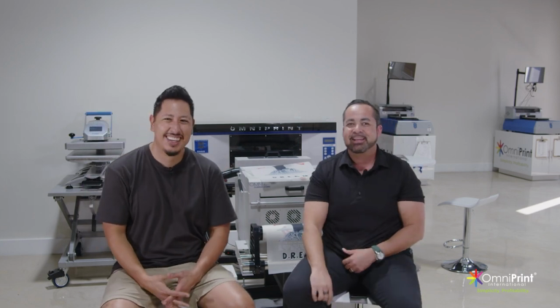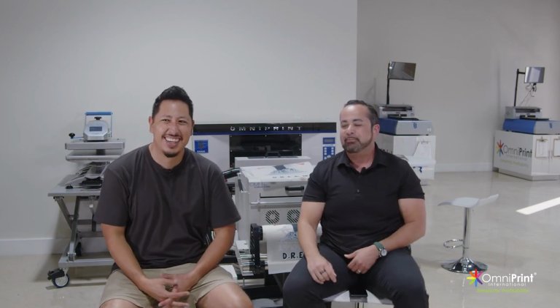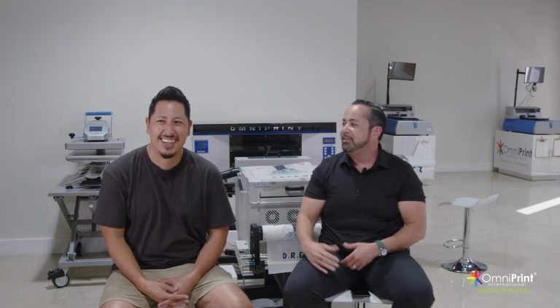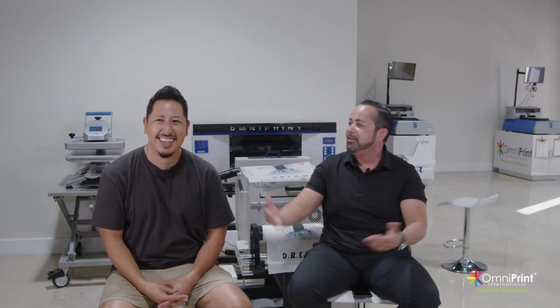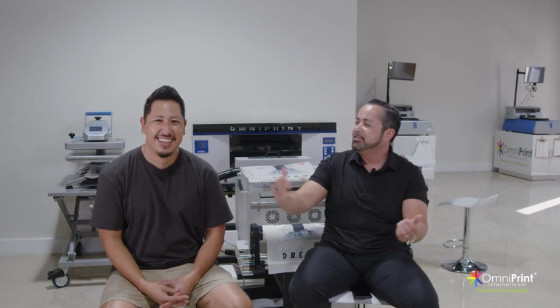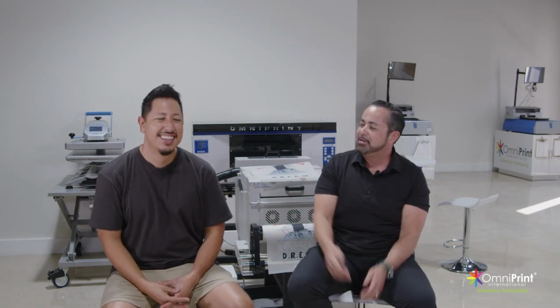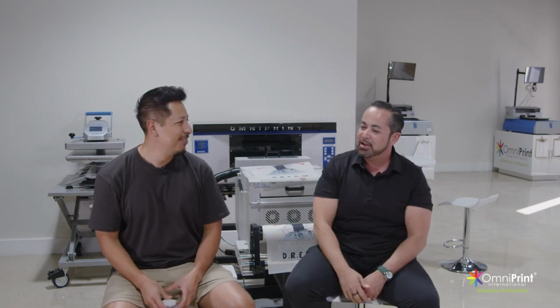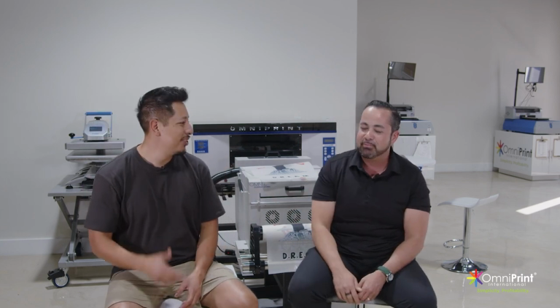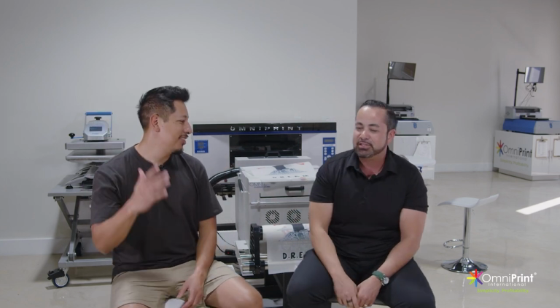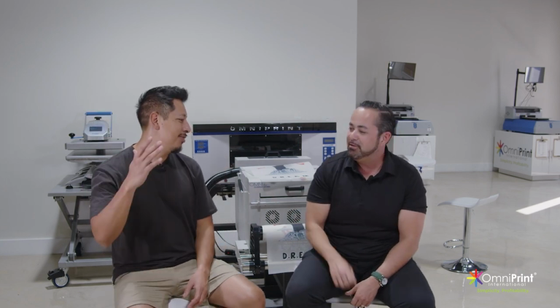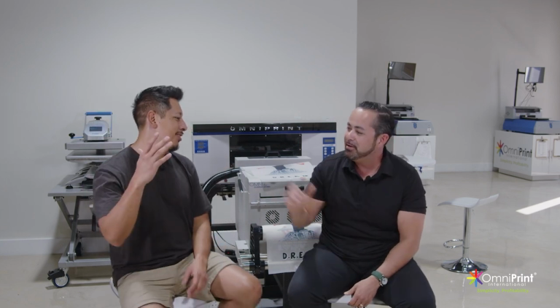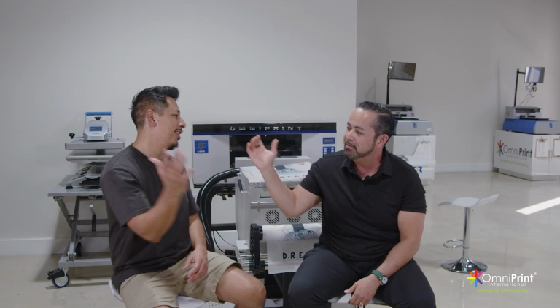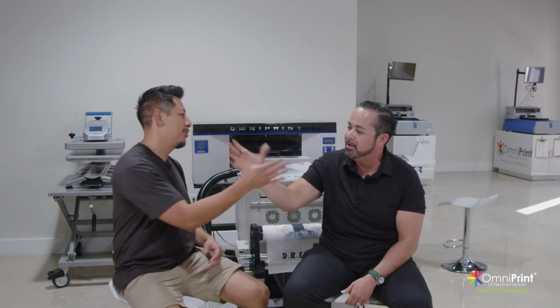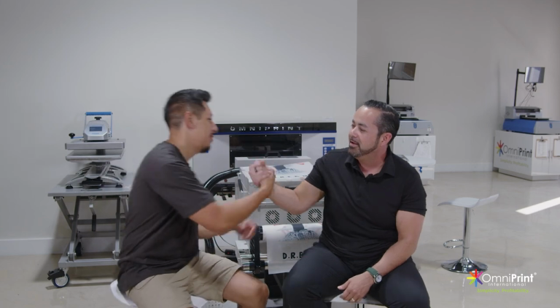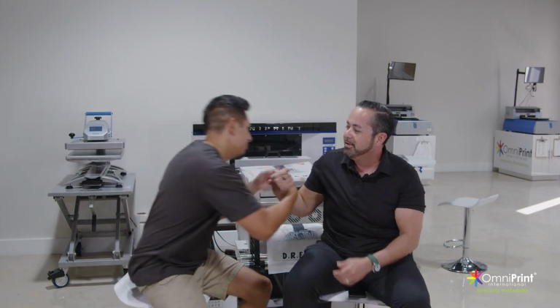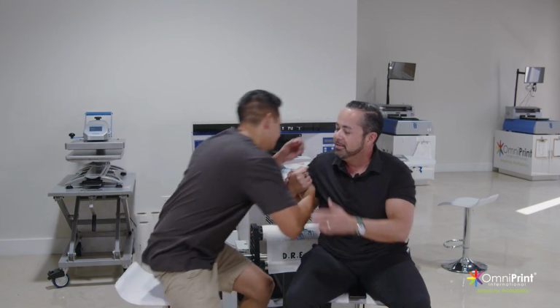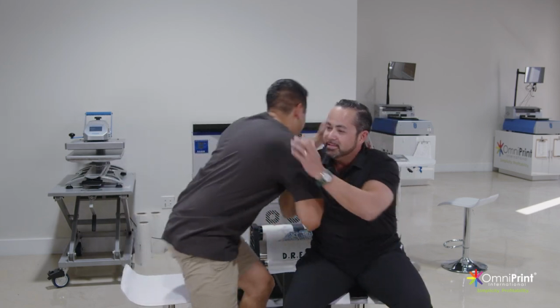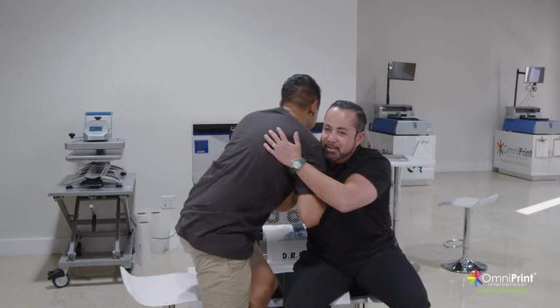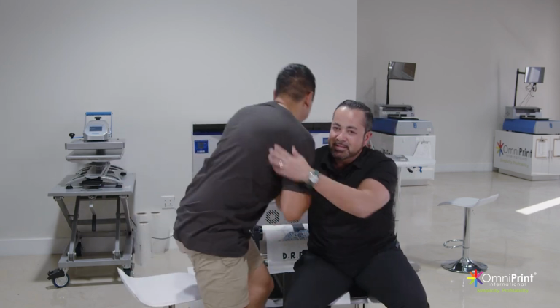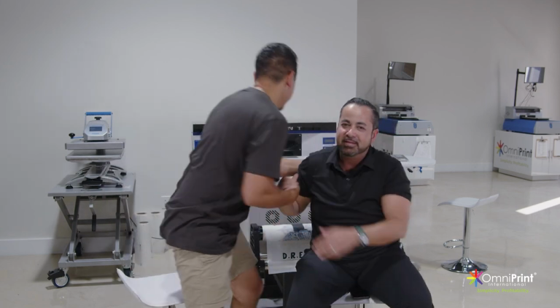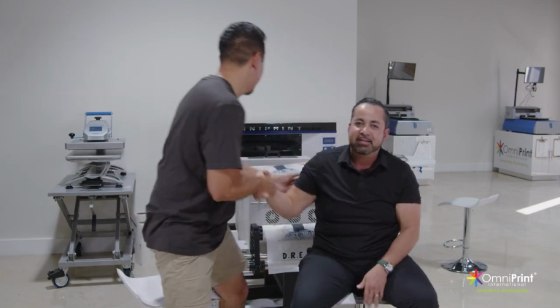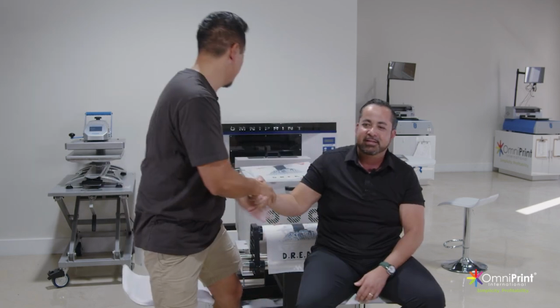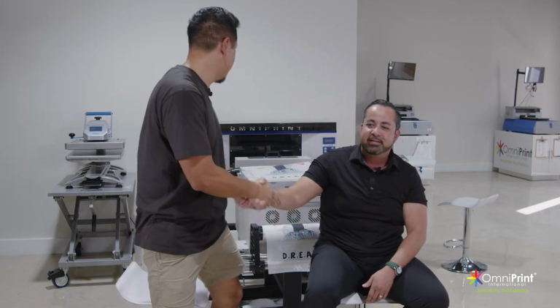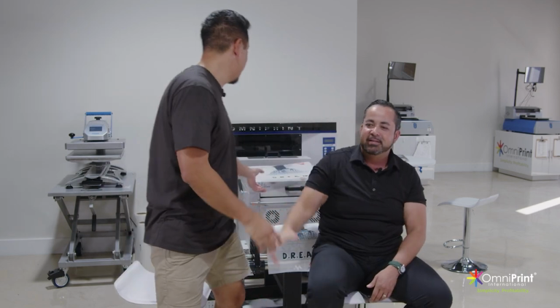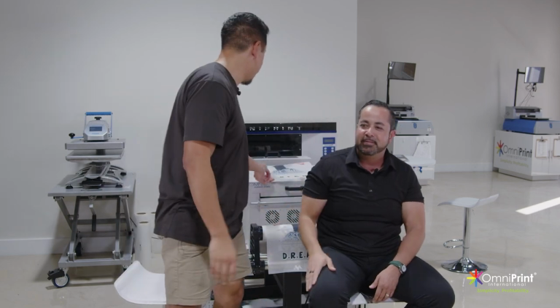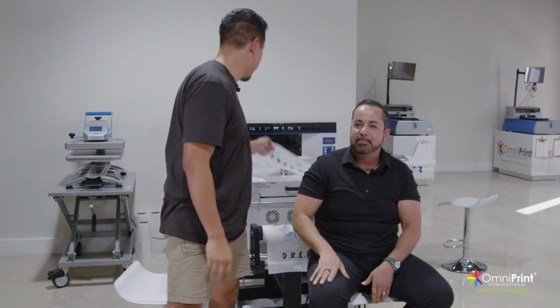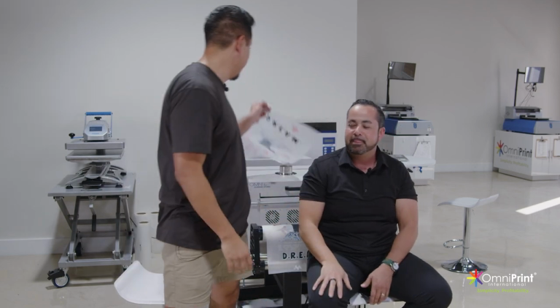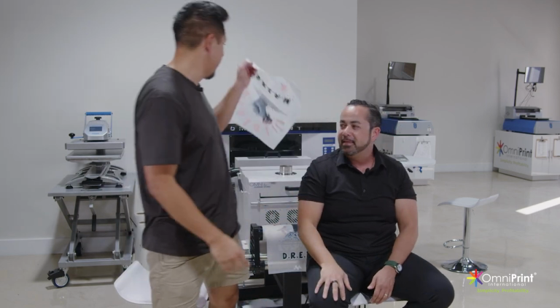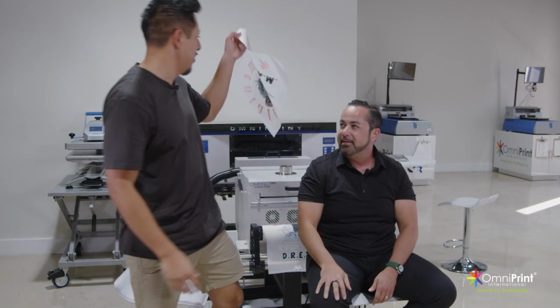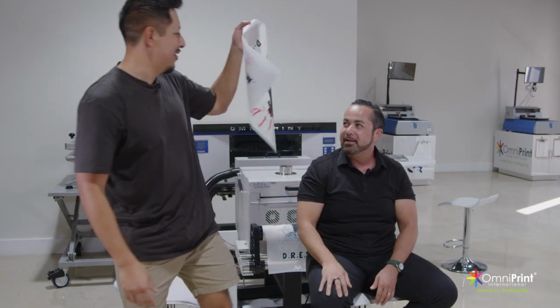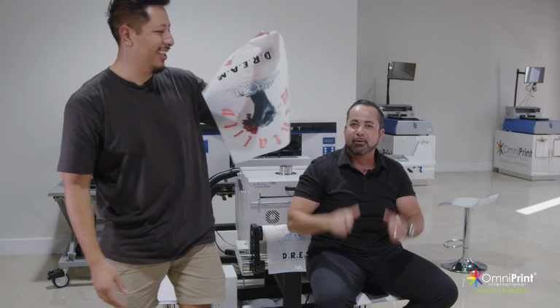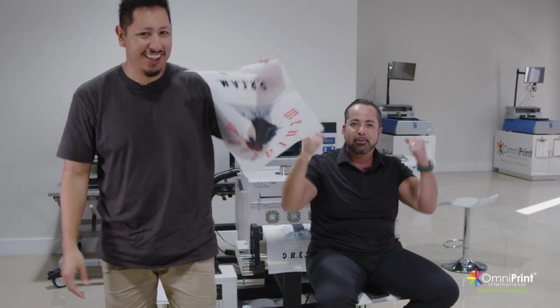Thank you so much John, I appreciate you being here. This is amazing. I'm so excited — let's start printing. Let's roll.